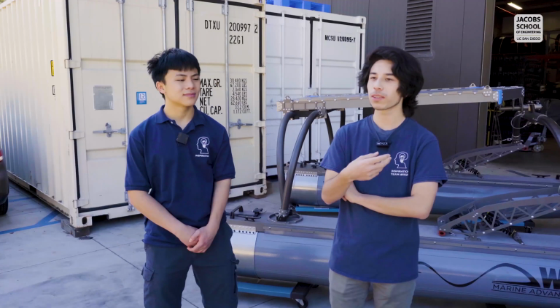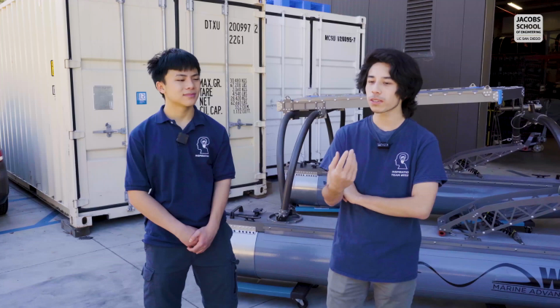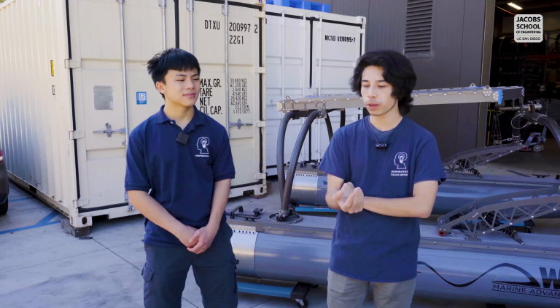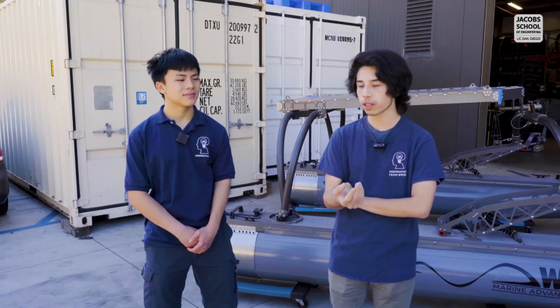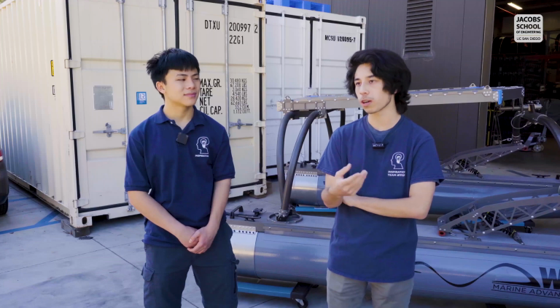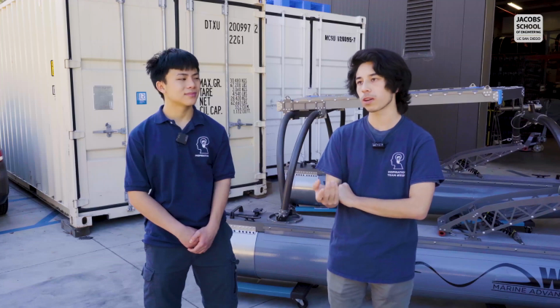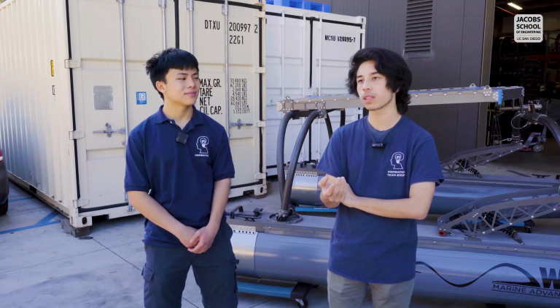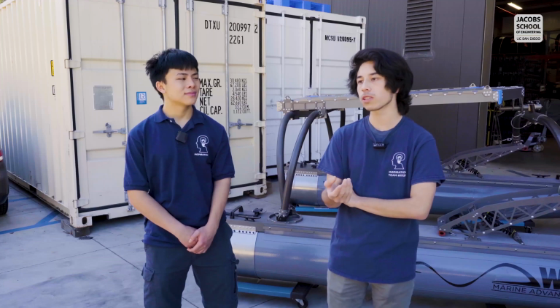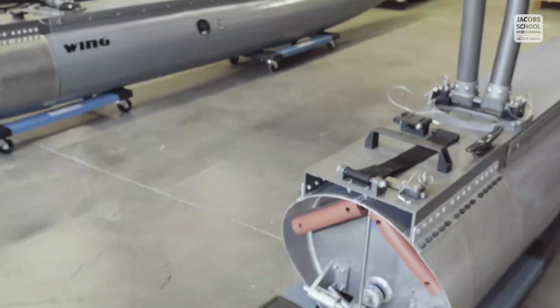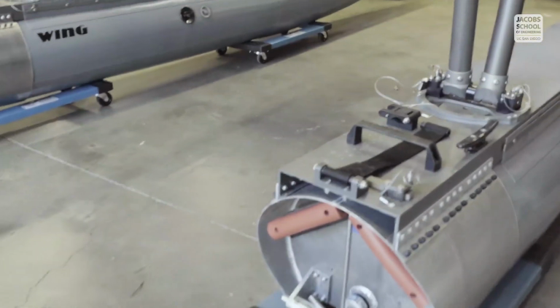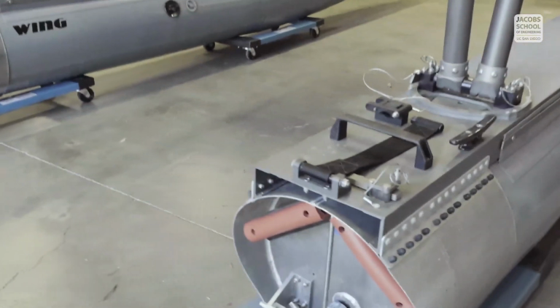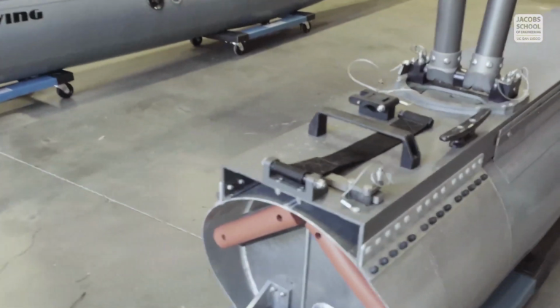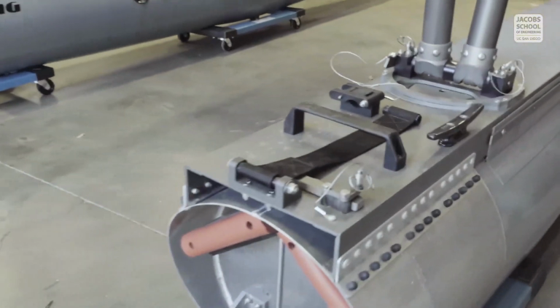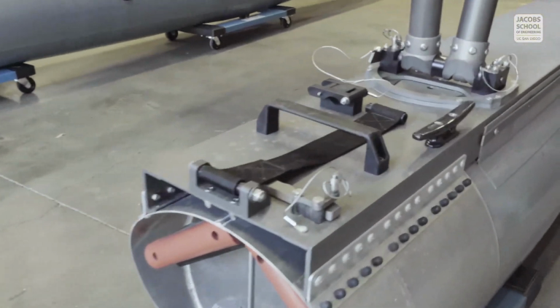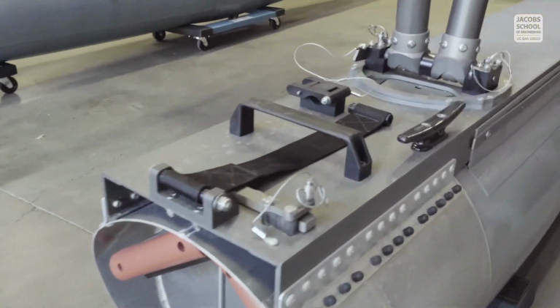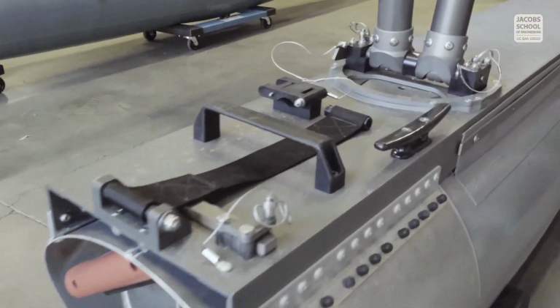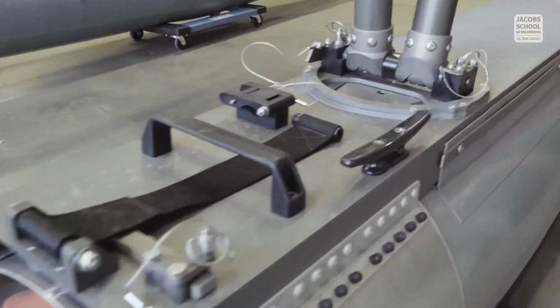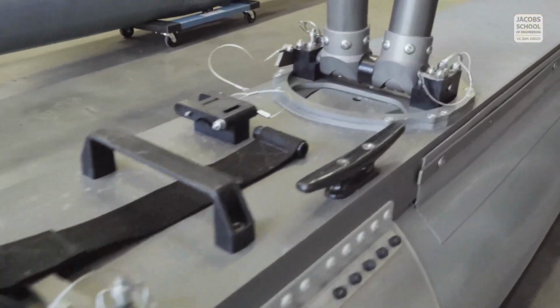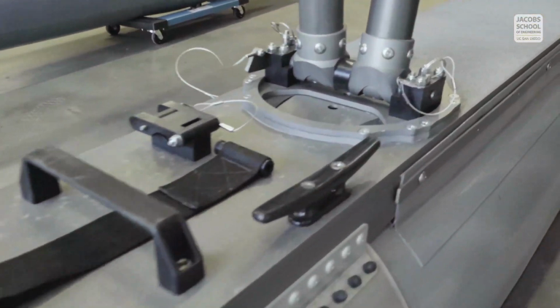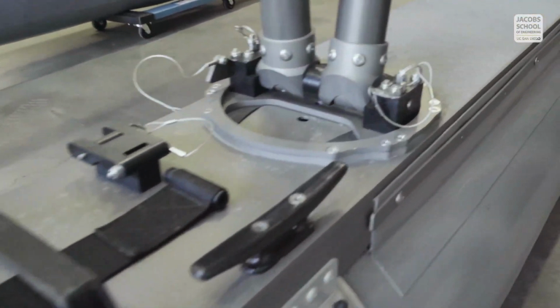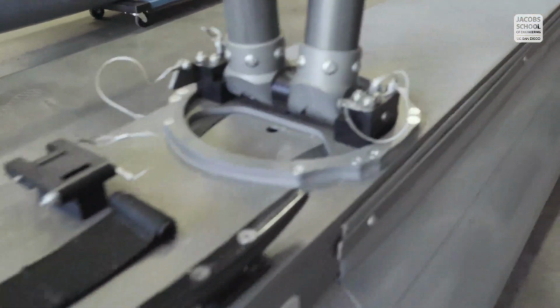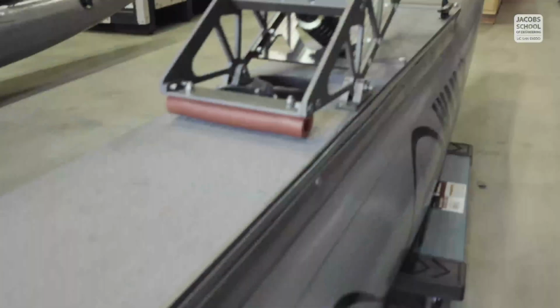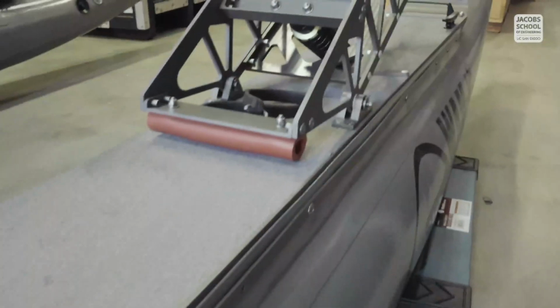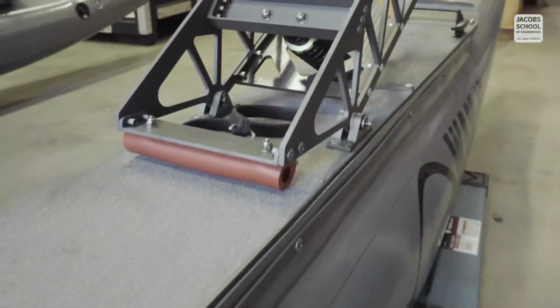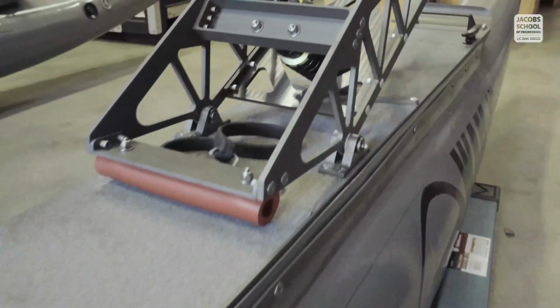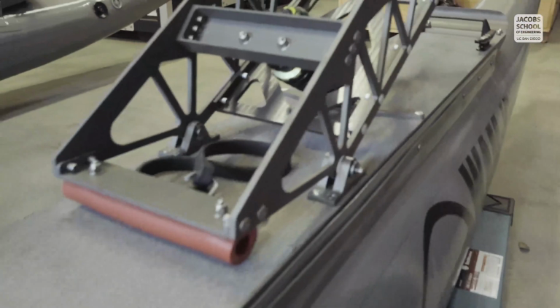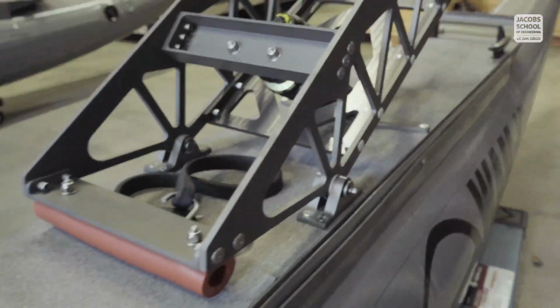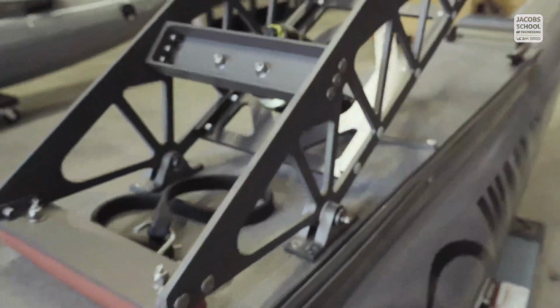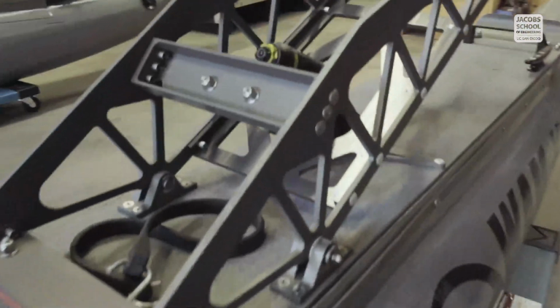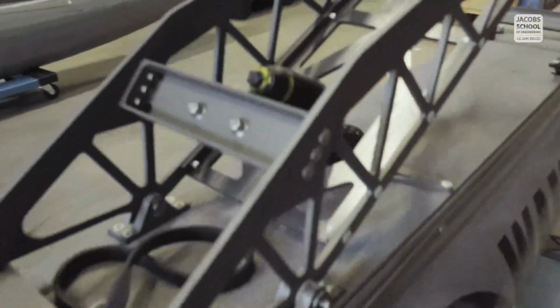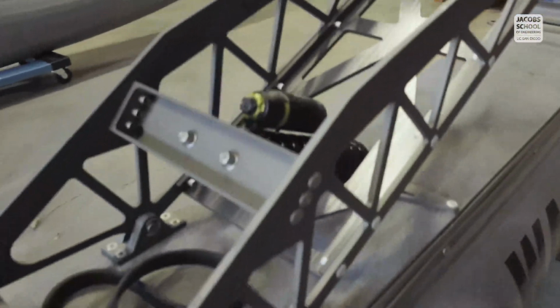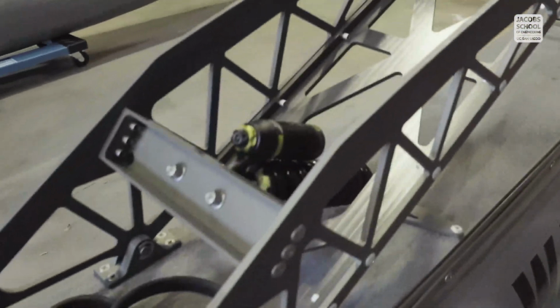This is pretty much an autonomous competition. We're going to have to use different sensors to maneuver around the water and determine where we are in the field.